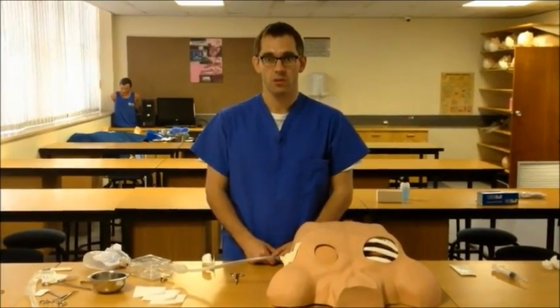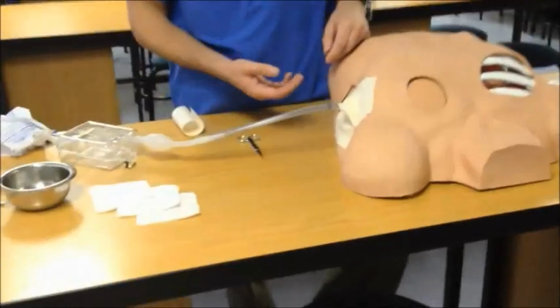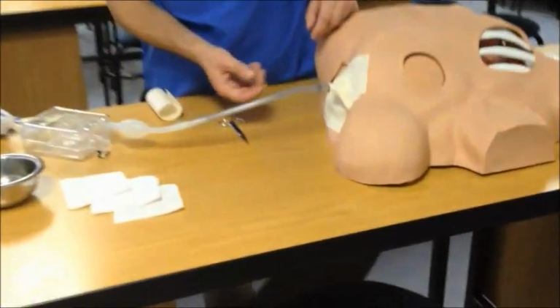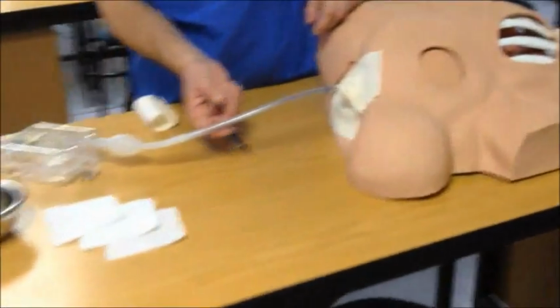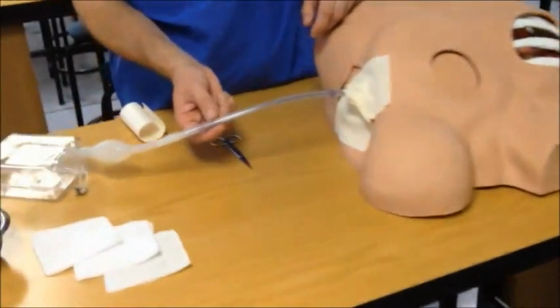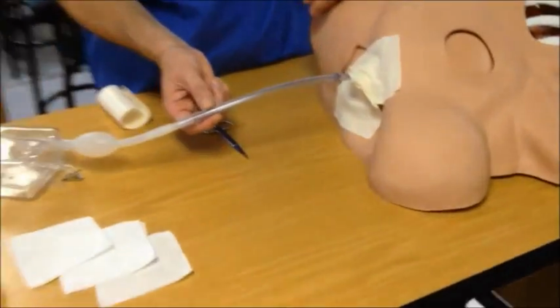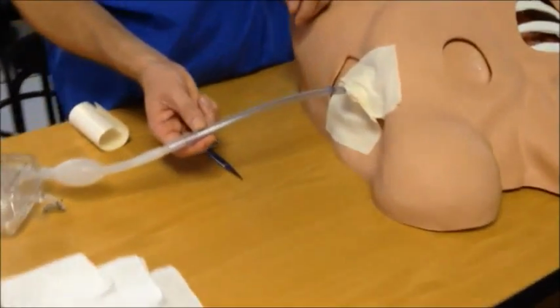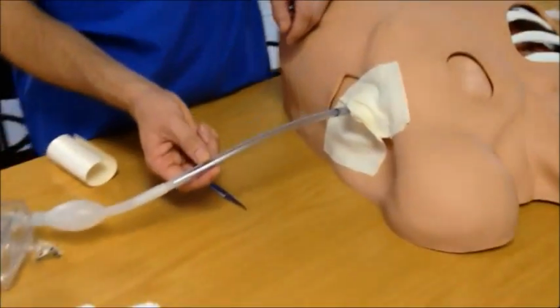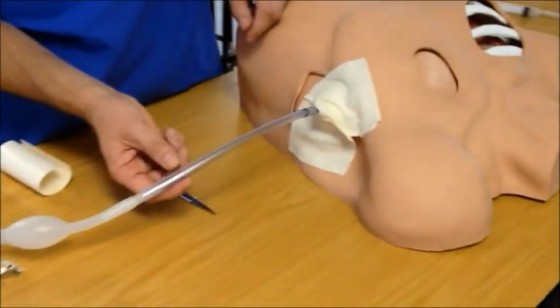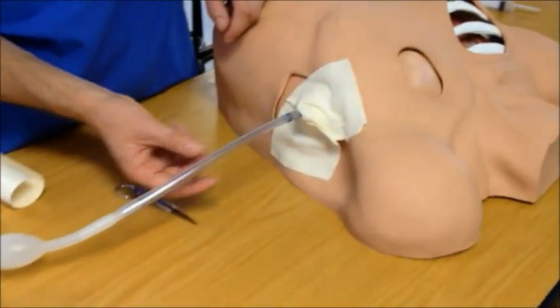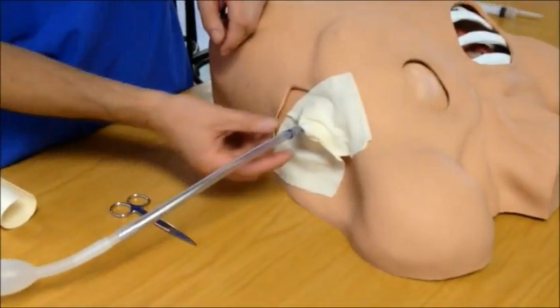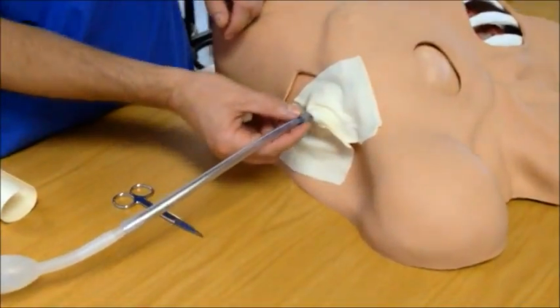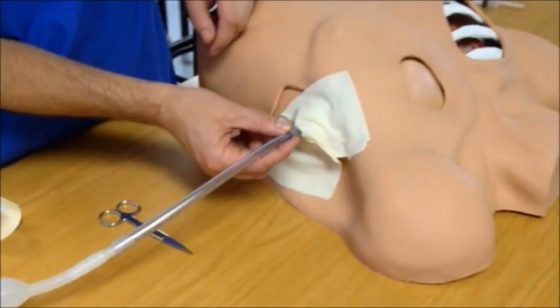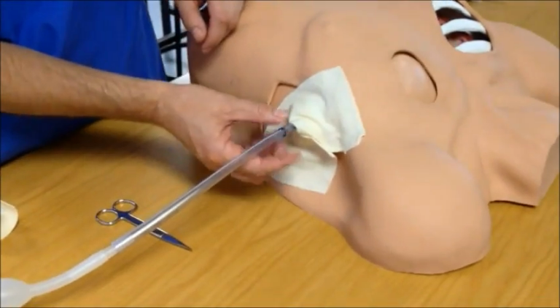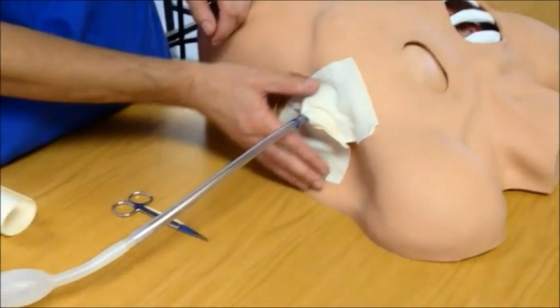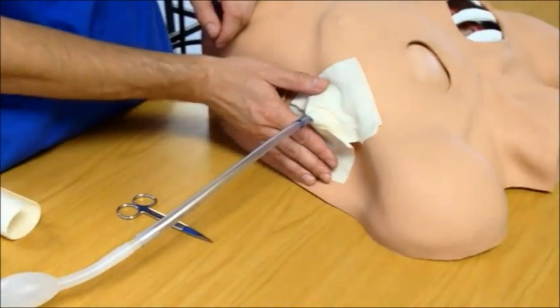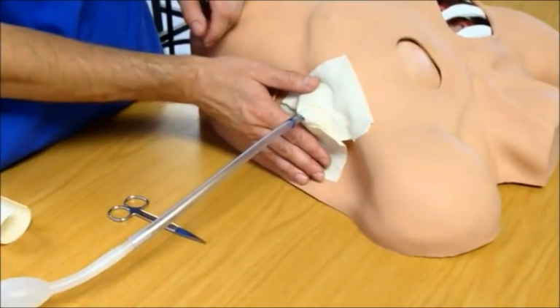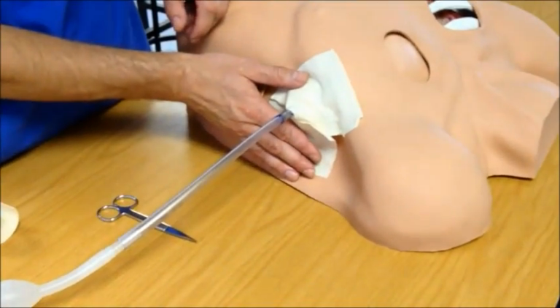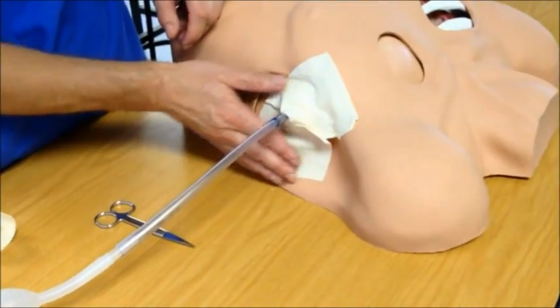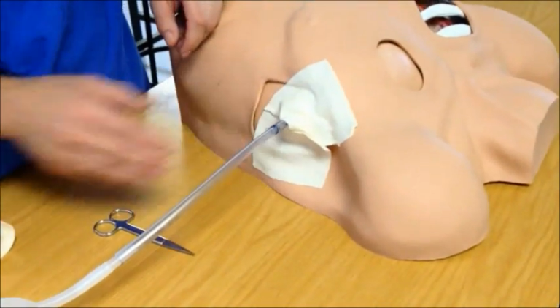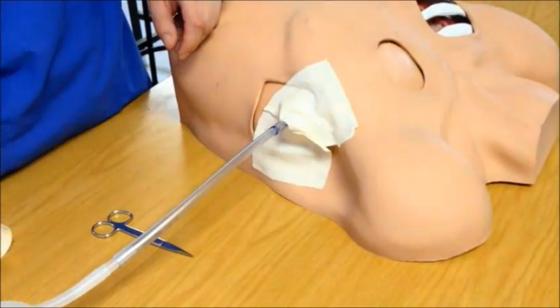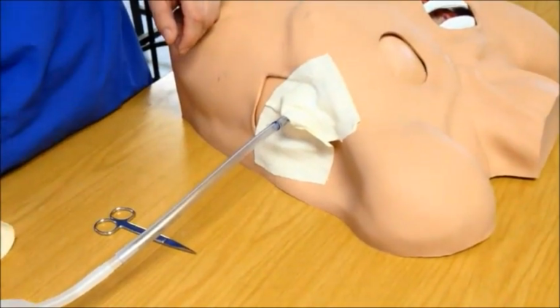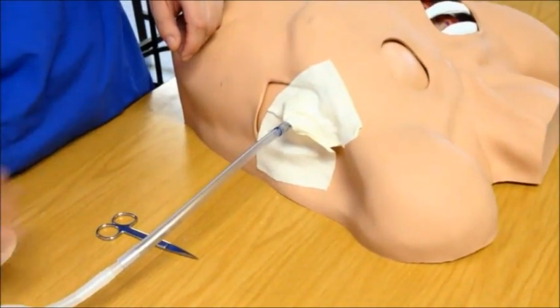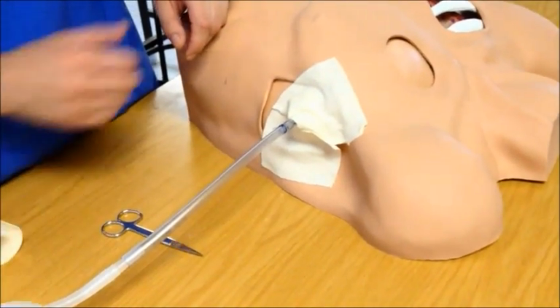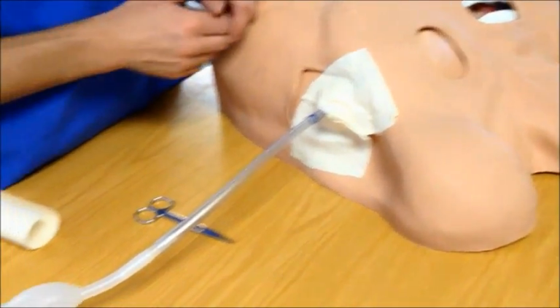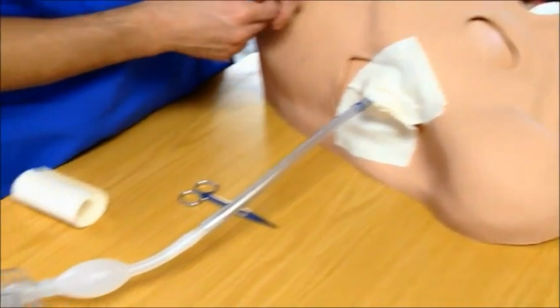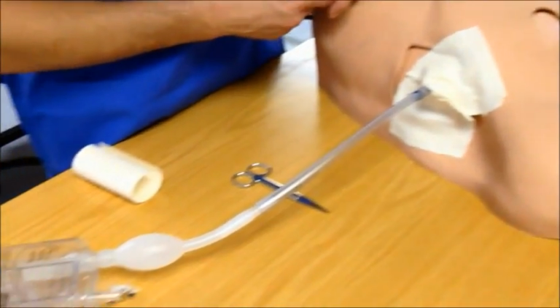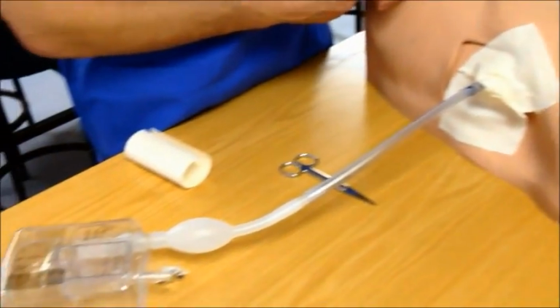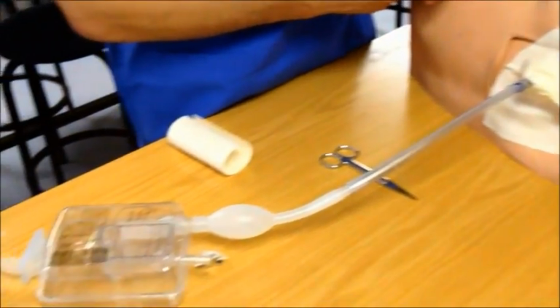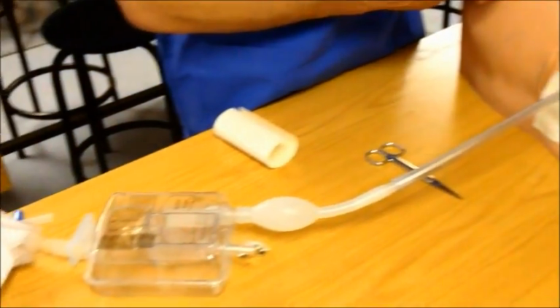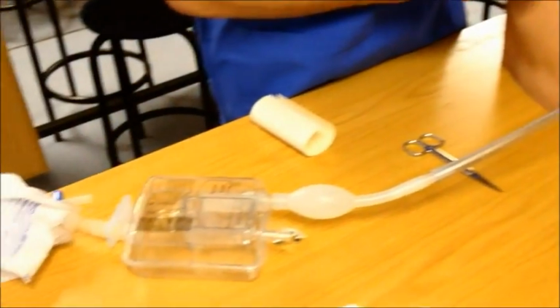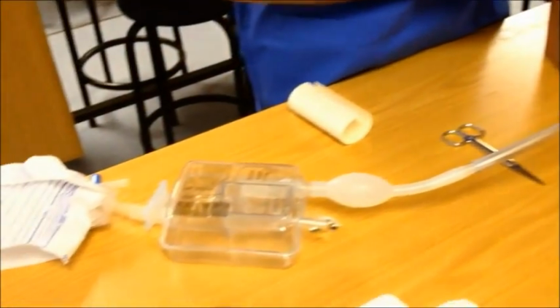Here we have our chest drain, sutured to the chest and lightly dressed, connected to our draining system as shown in the previous video.